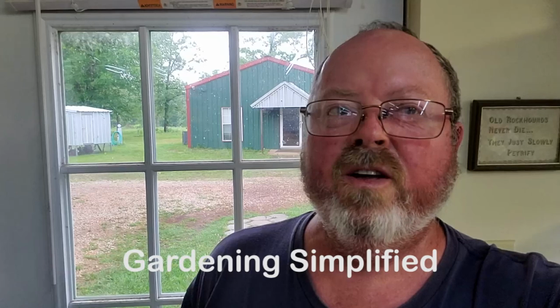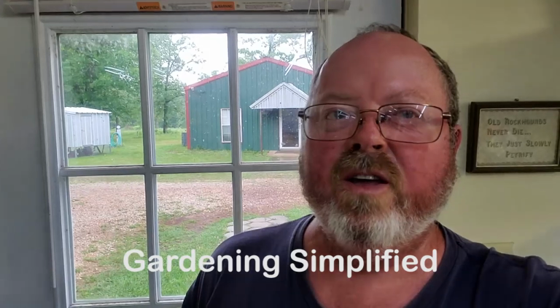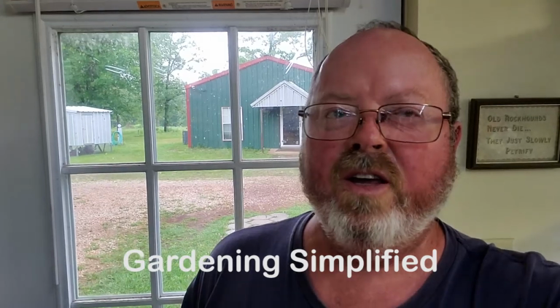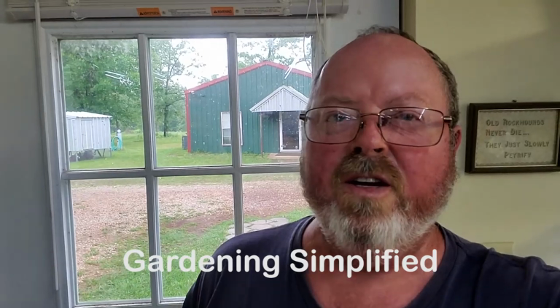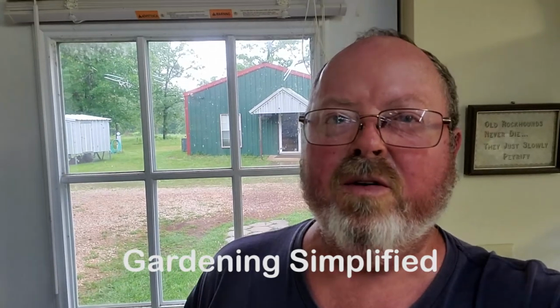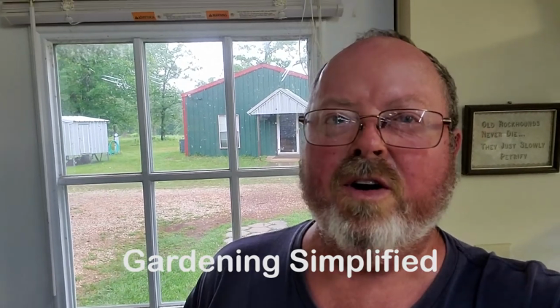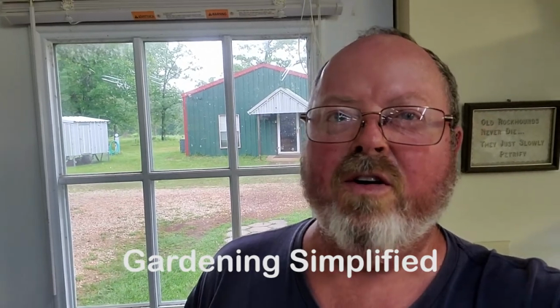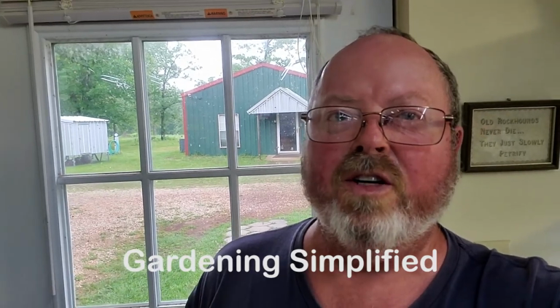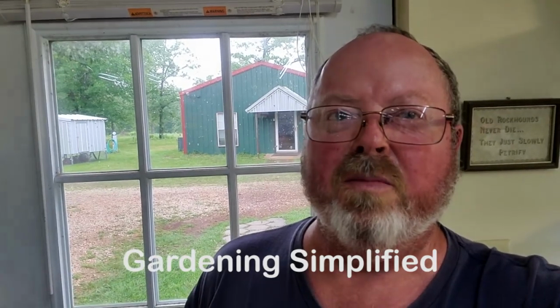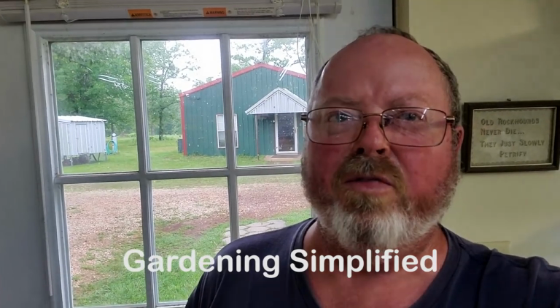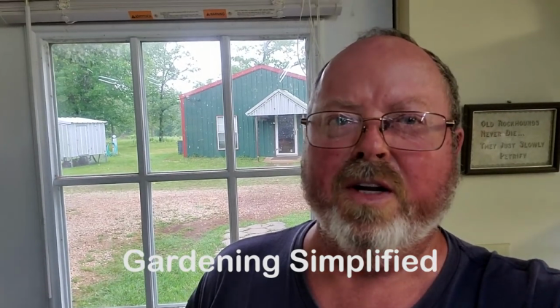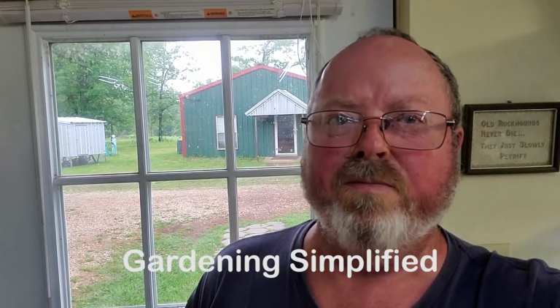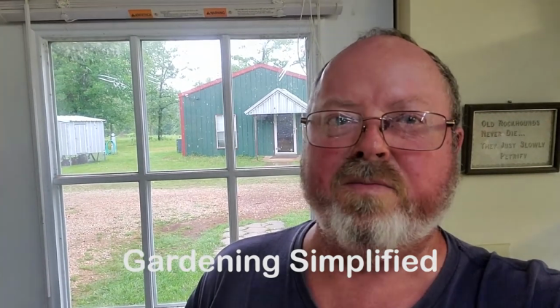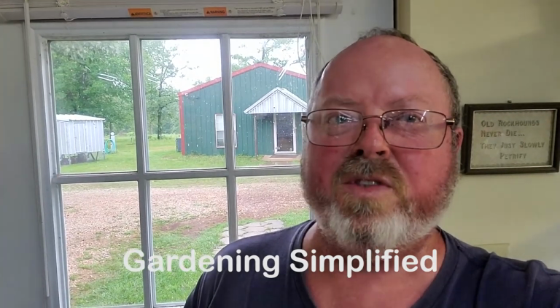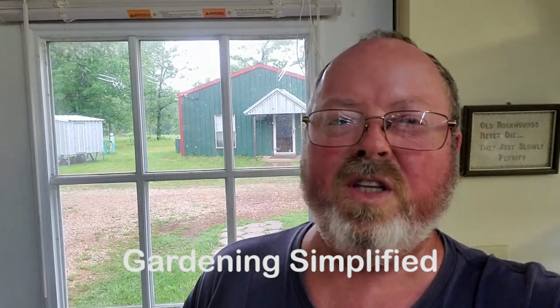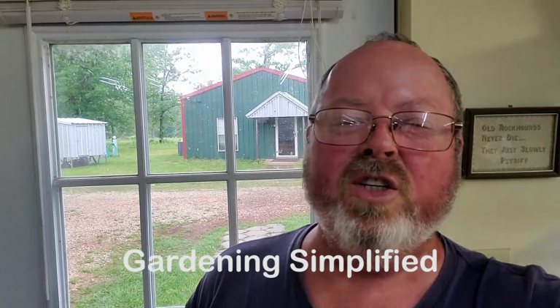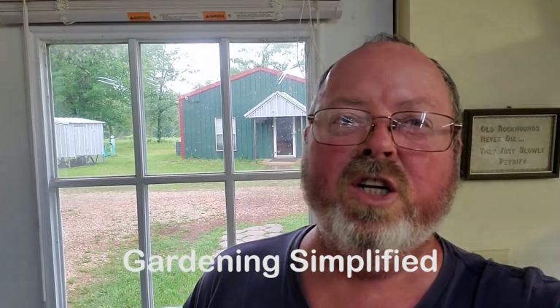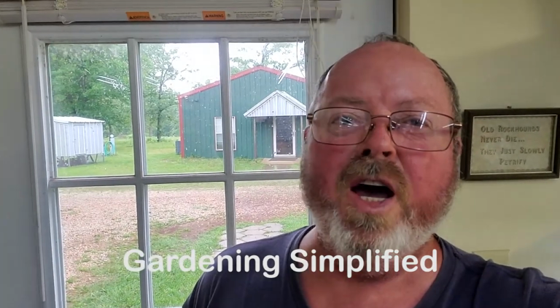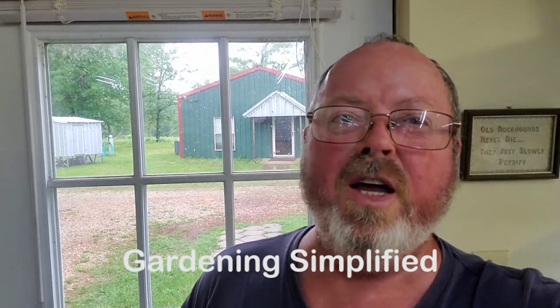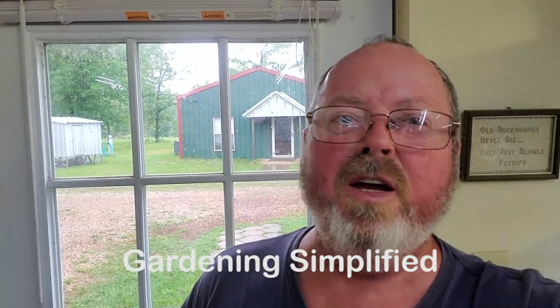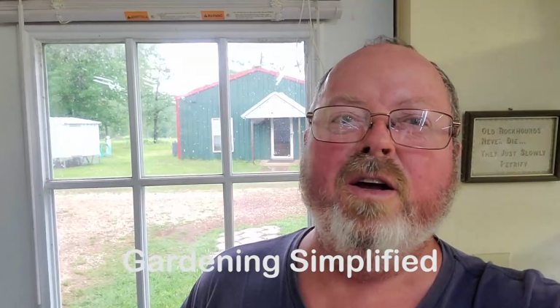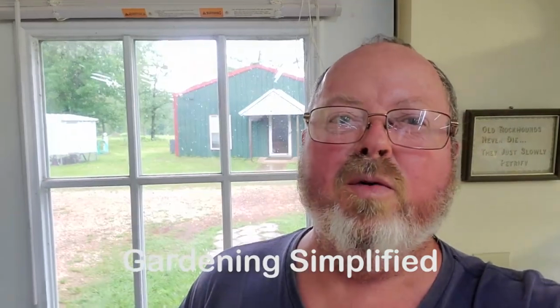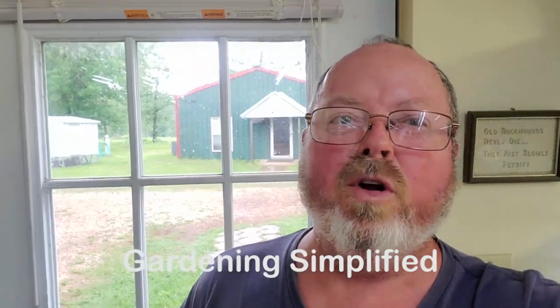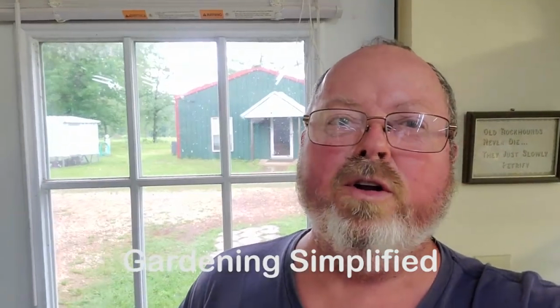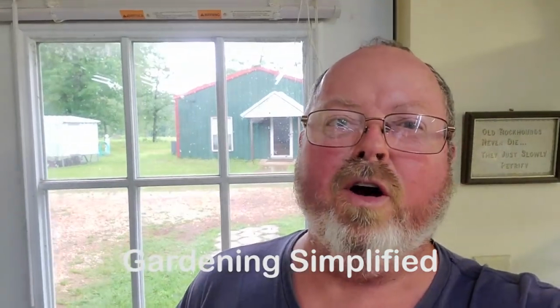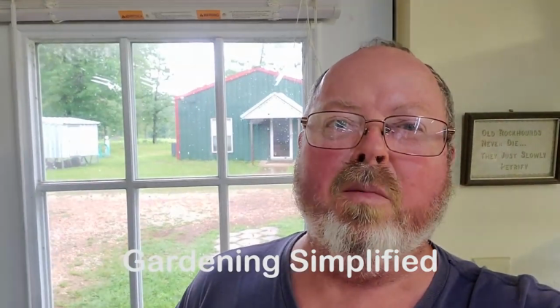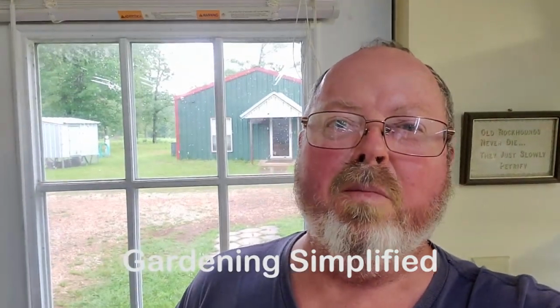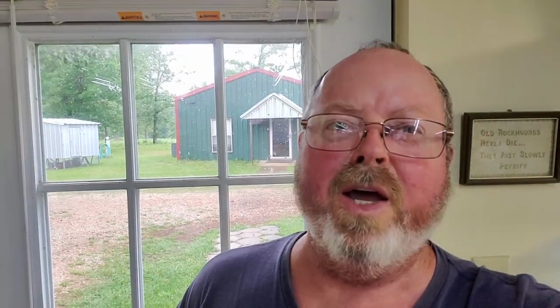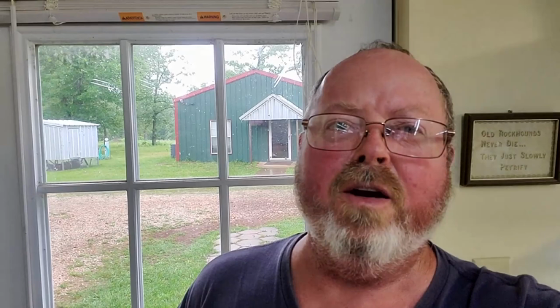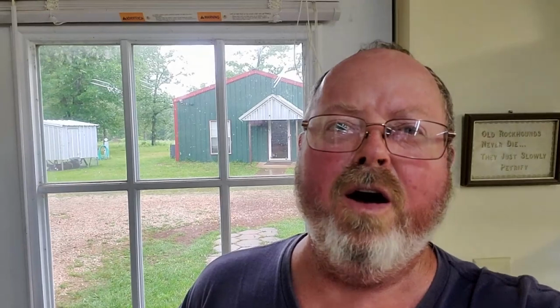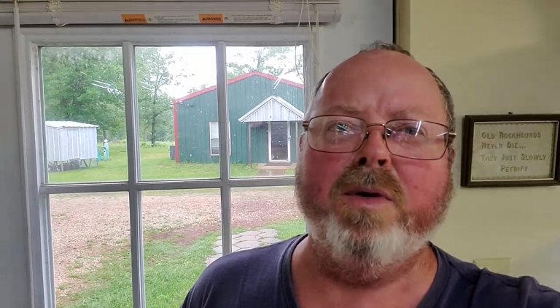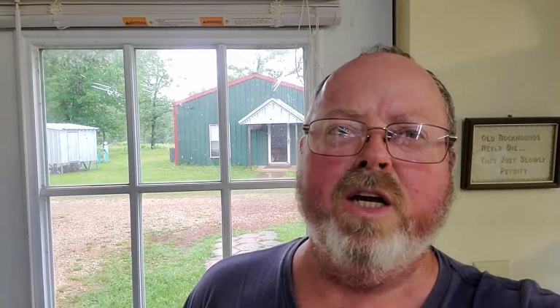Kenny here with Gardening Simplified. Today we're going to talk about making hominy.